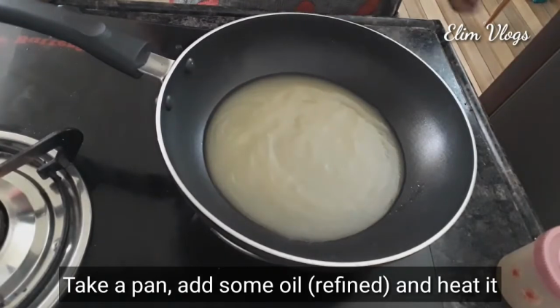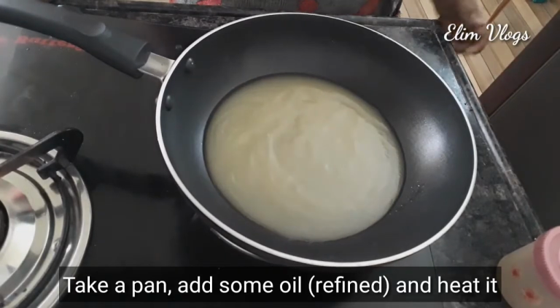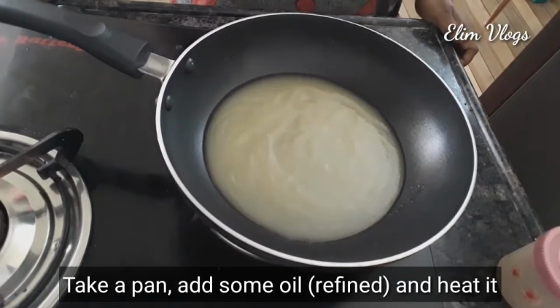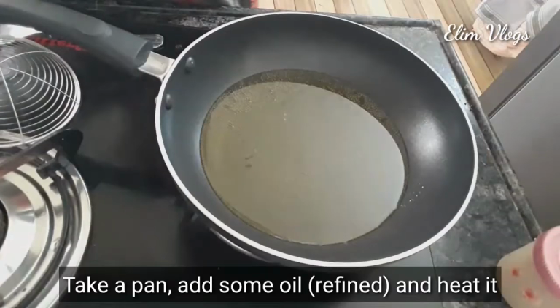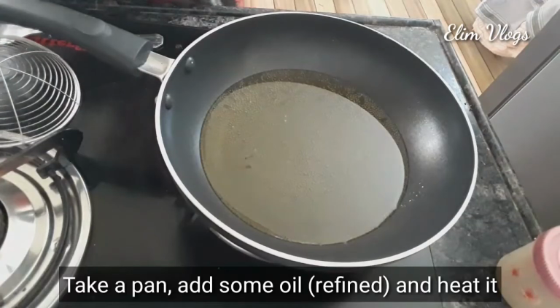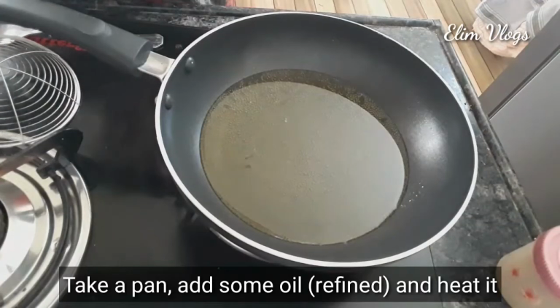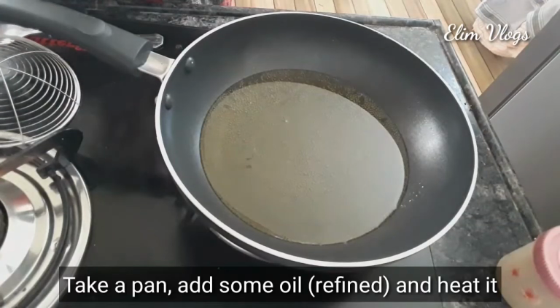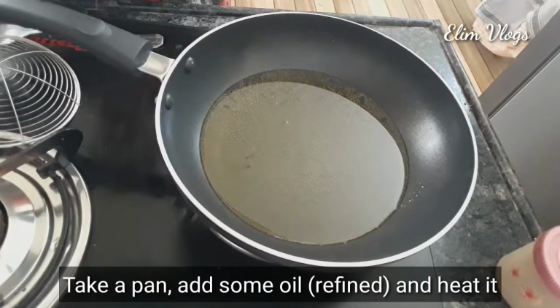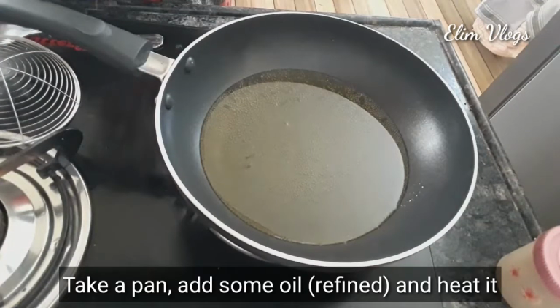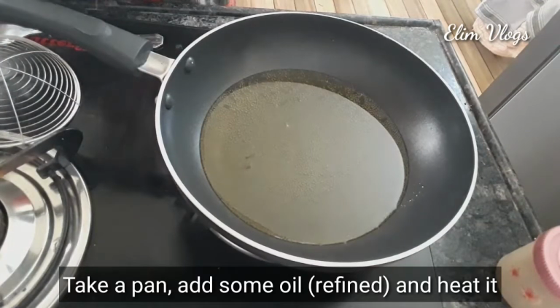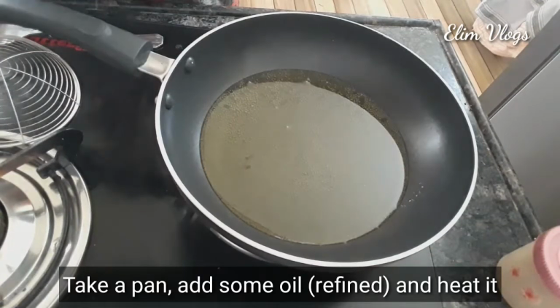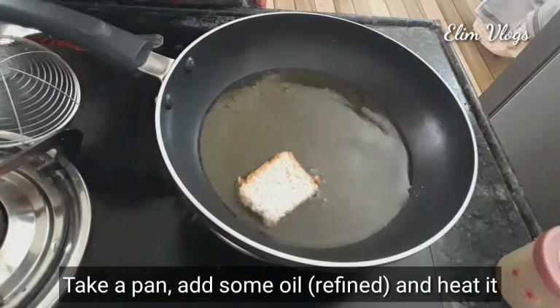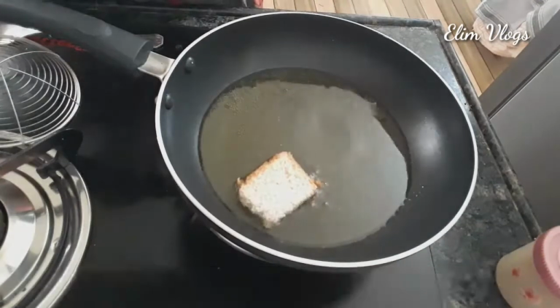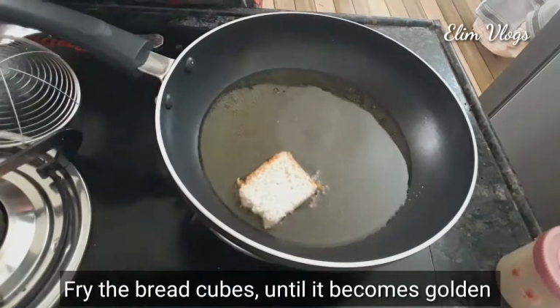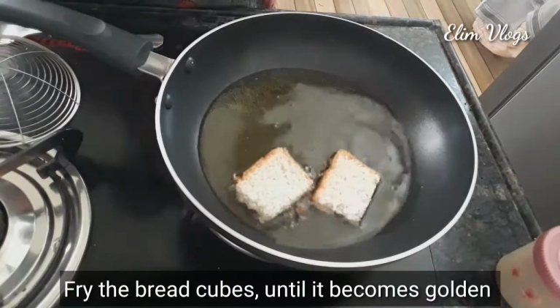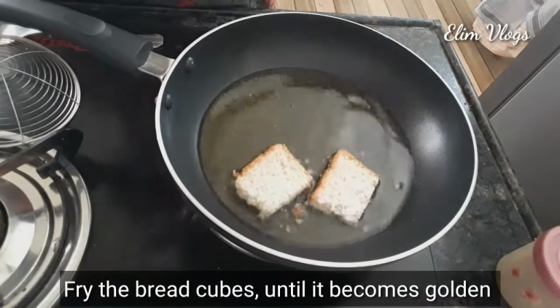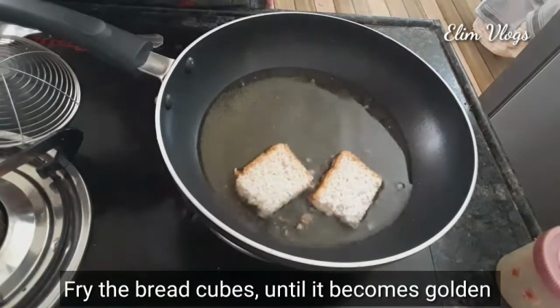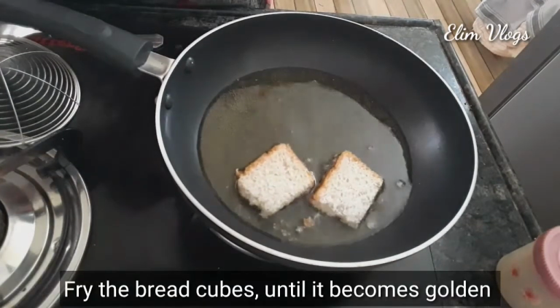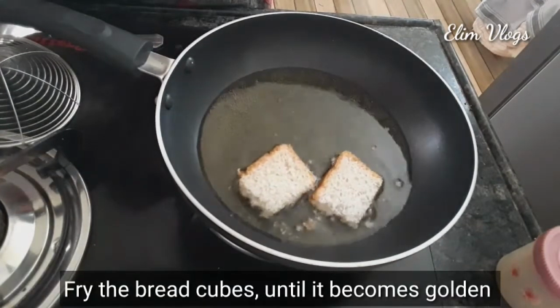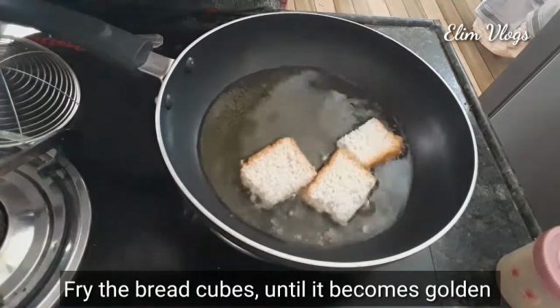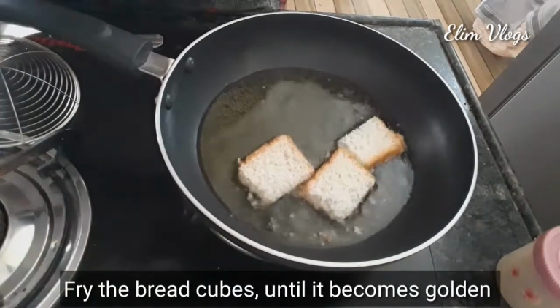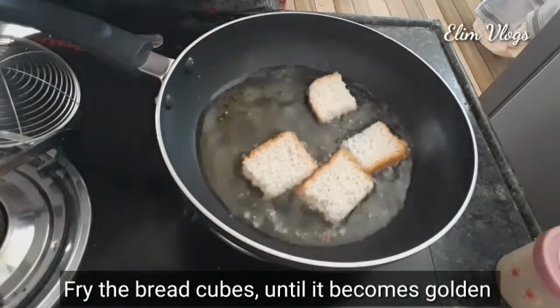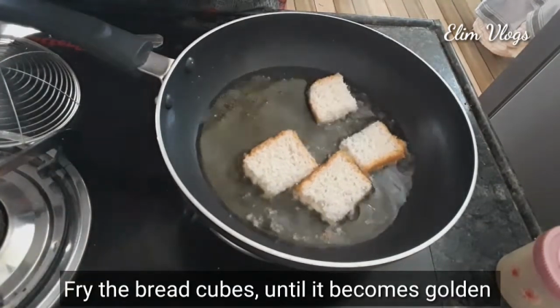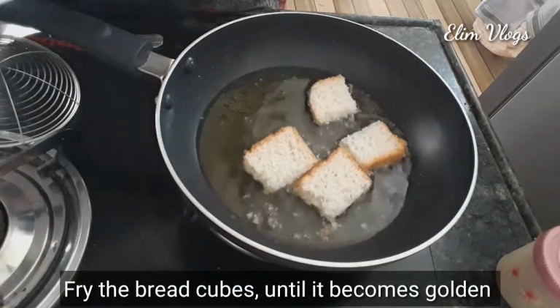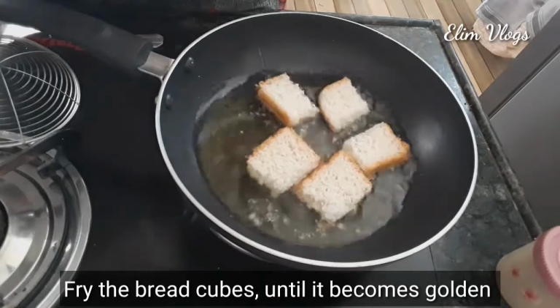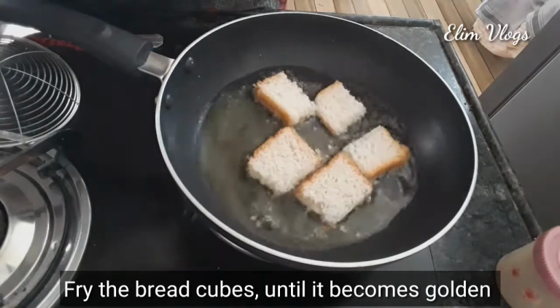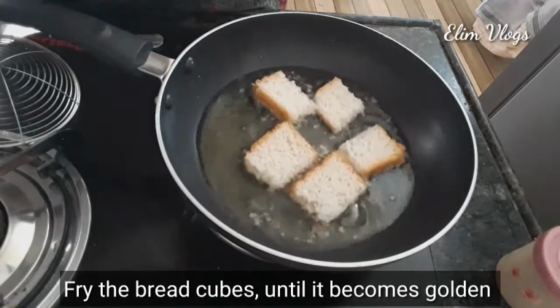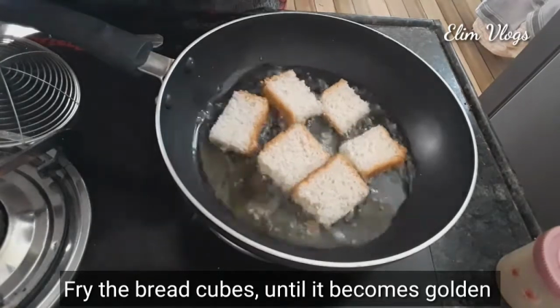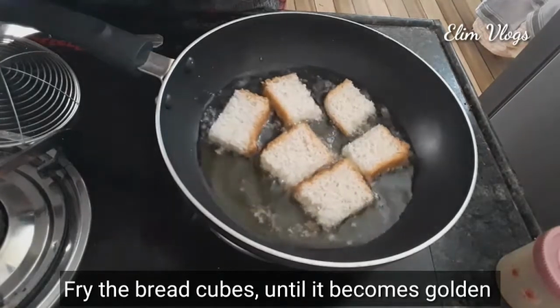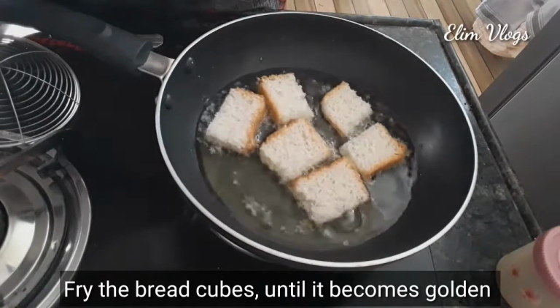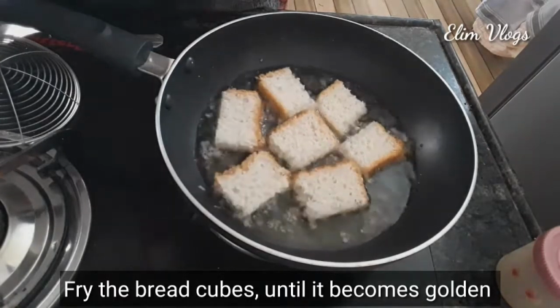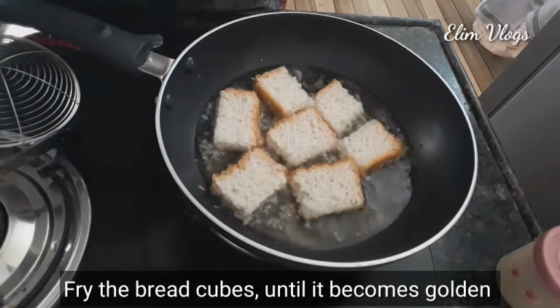Now, let's cook in a pan. We cut the bread into cubes and fry it until golden color.